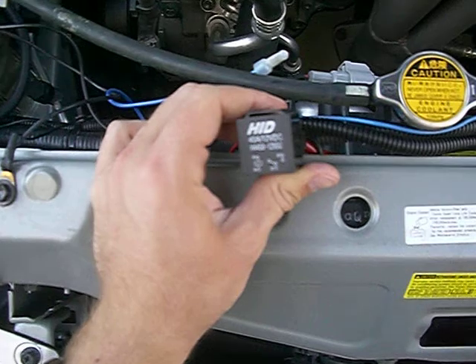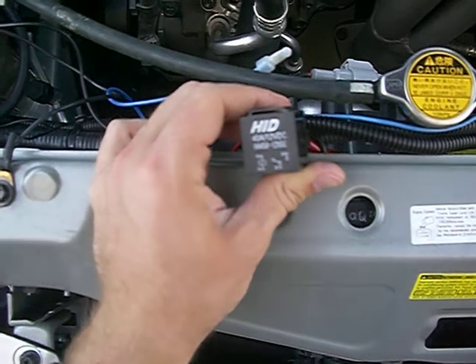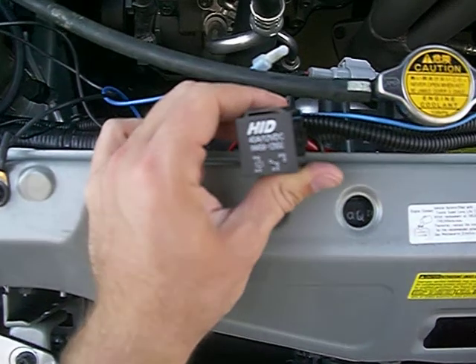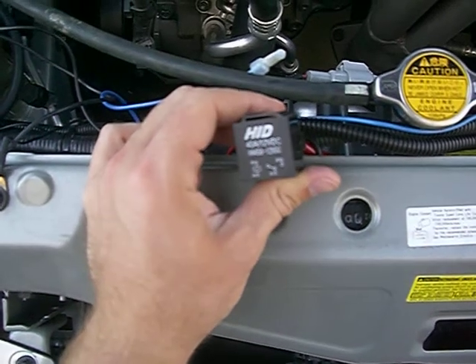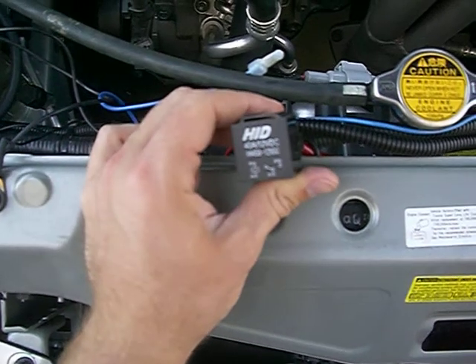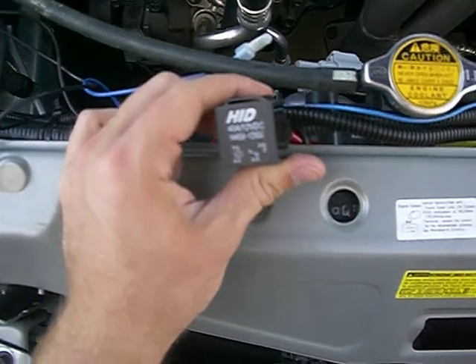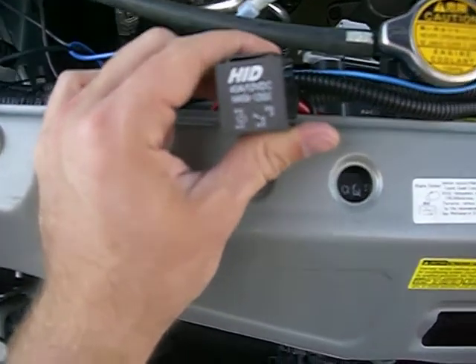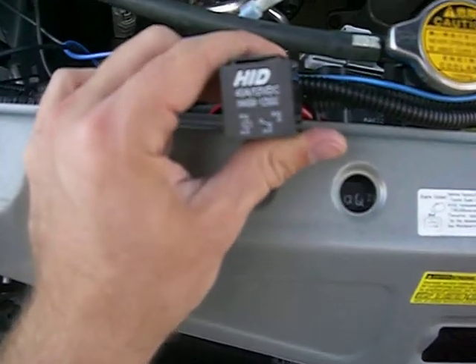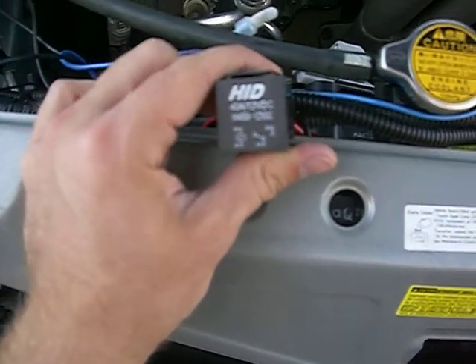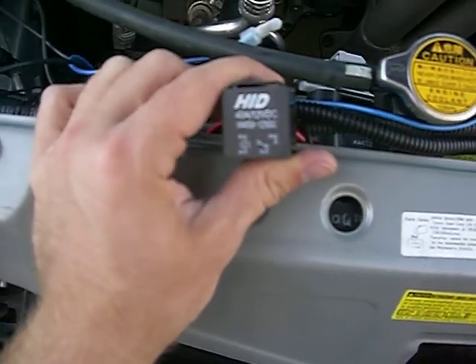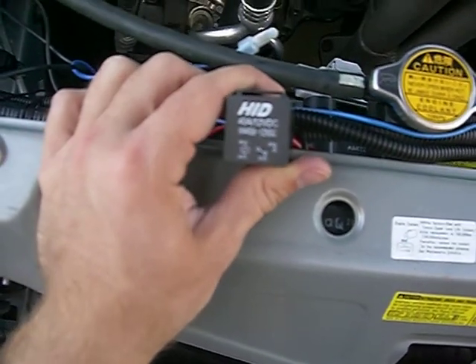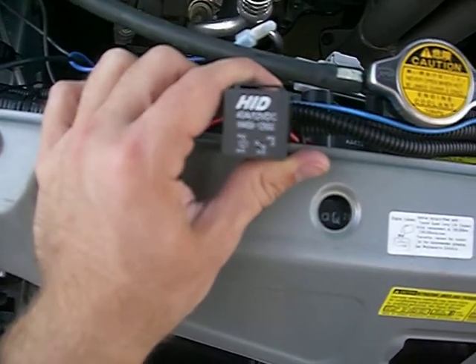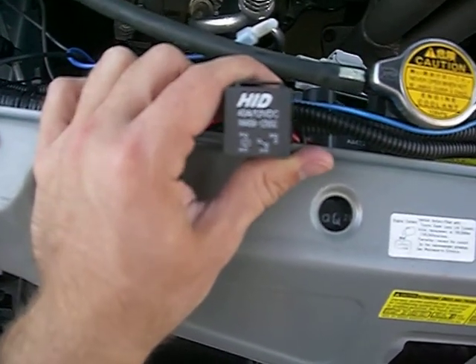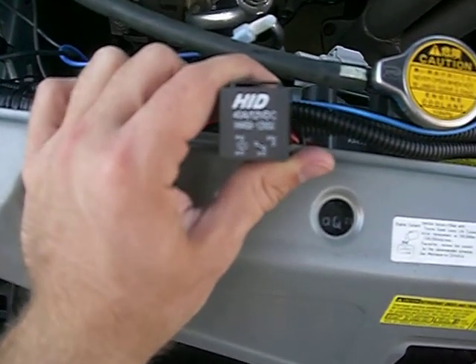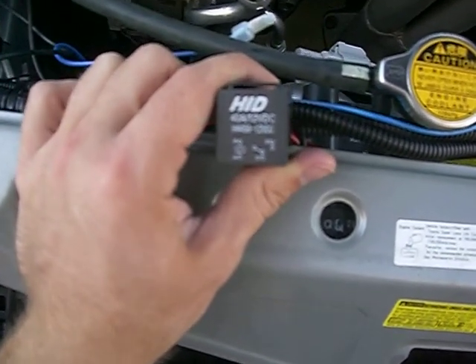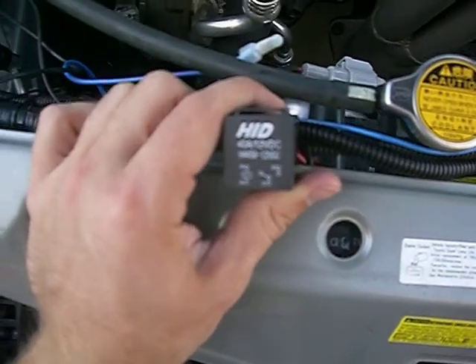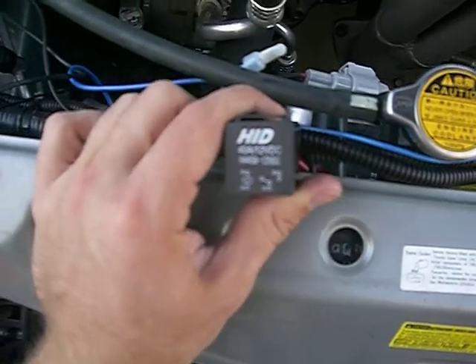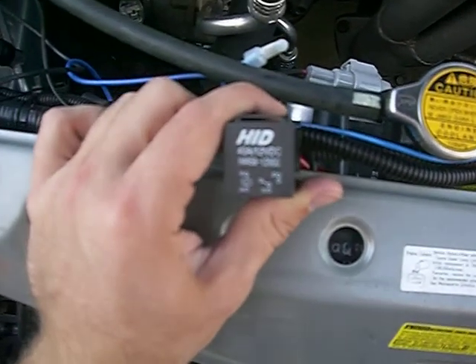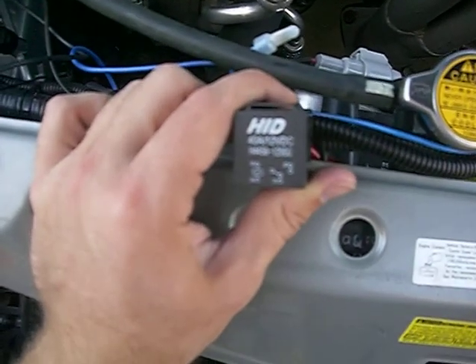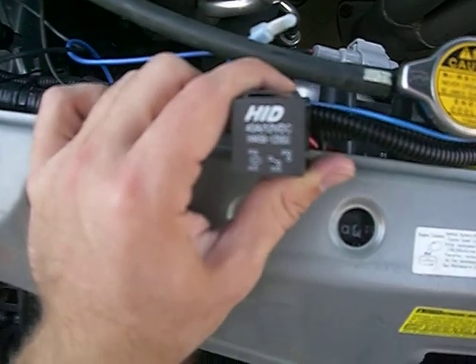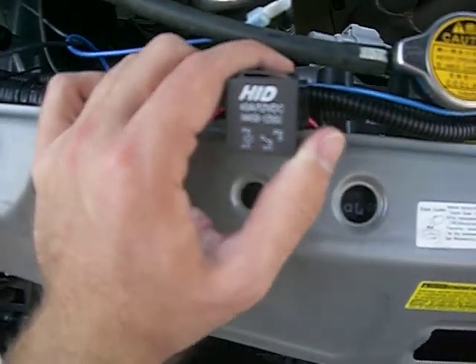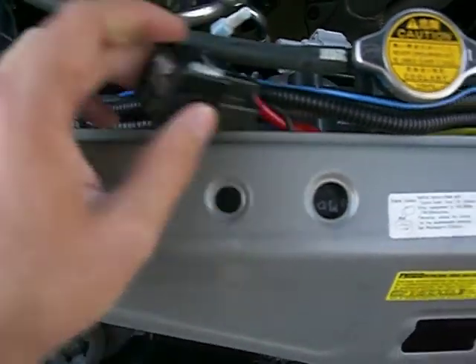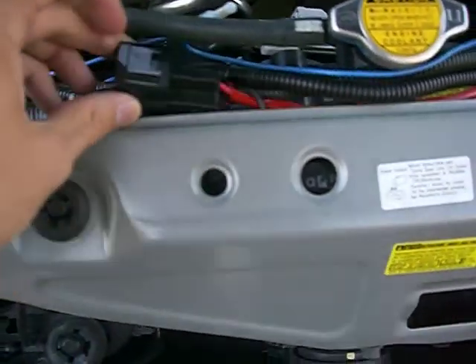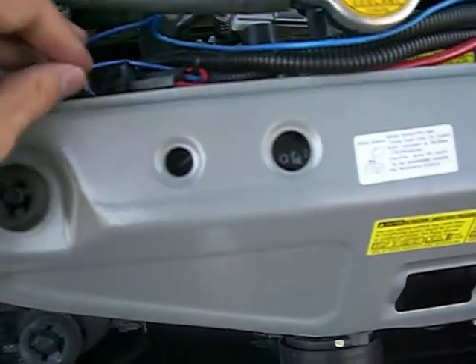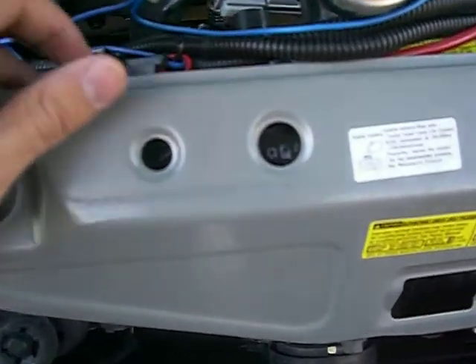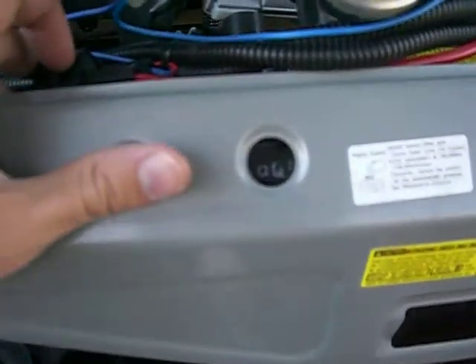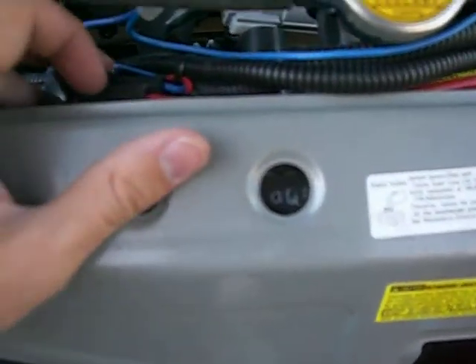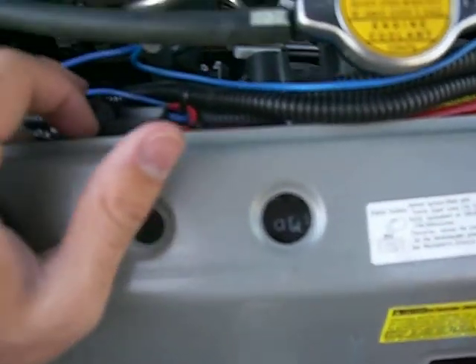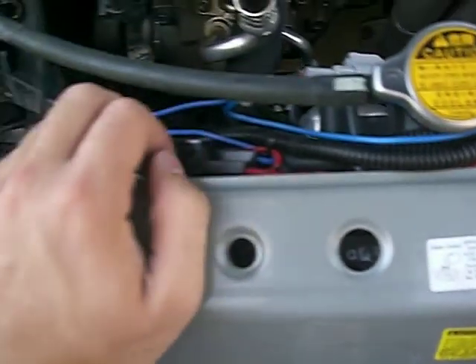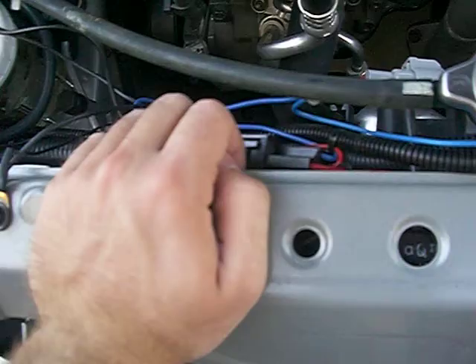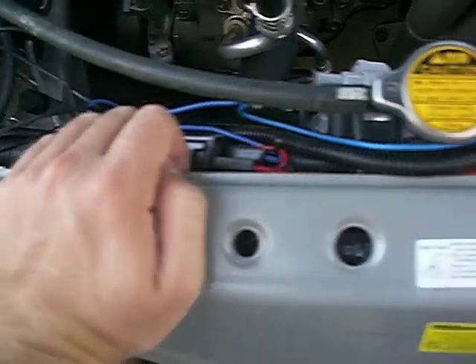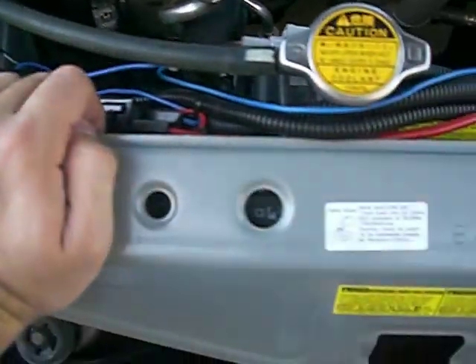Don't know if you can read it exactly, but it's a 40 amp 12 volt DC relay — just a normal automotive relay.